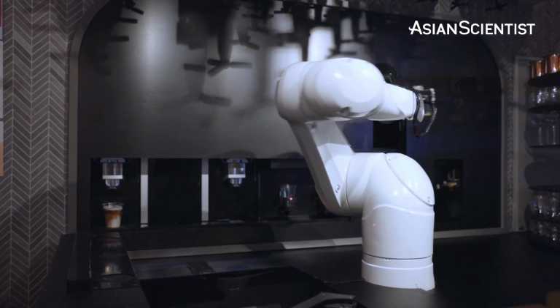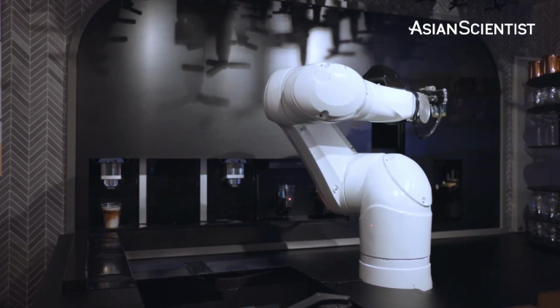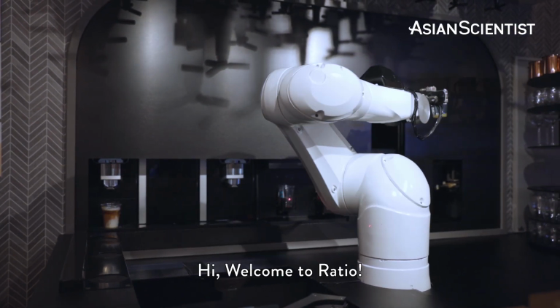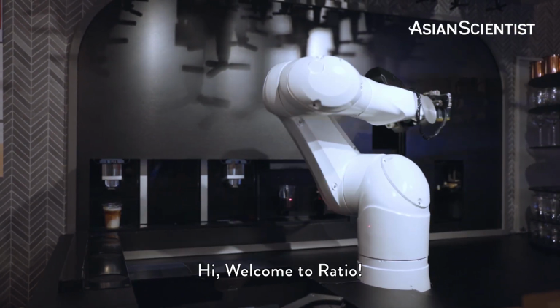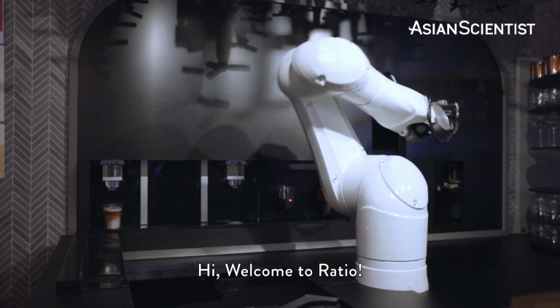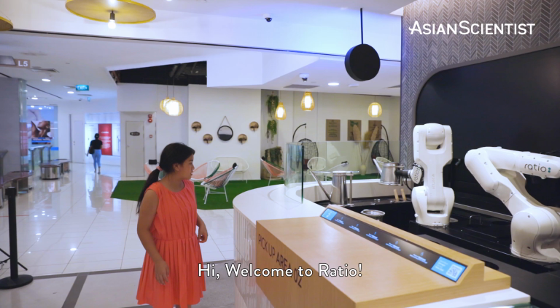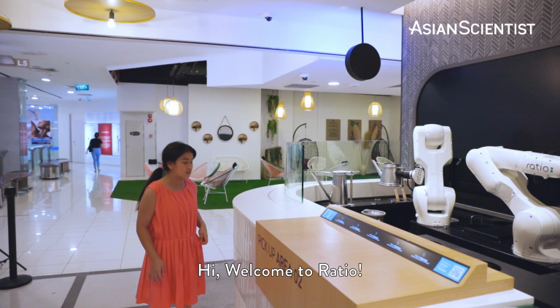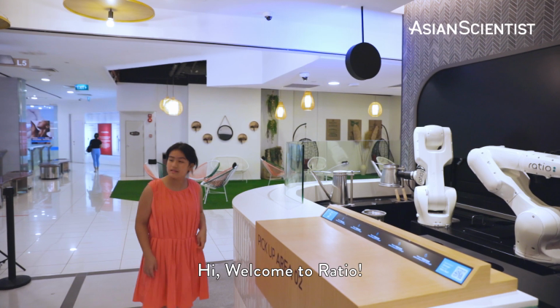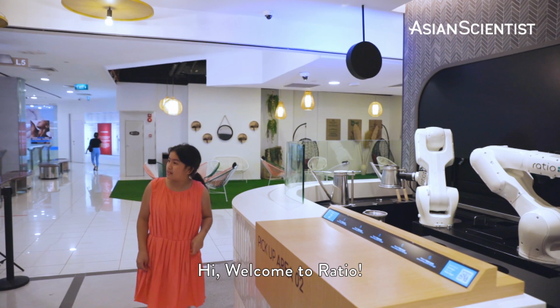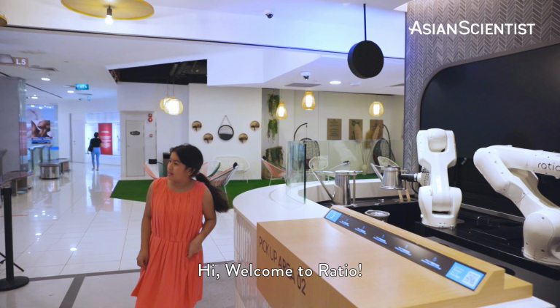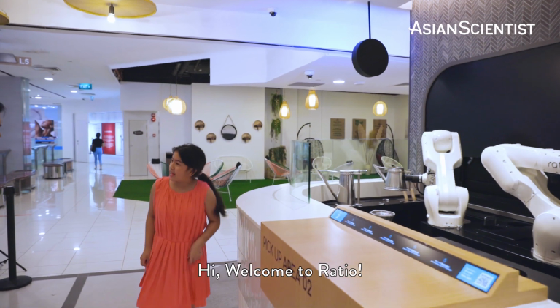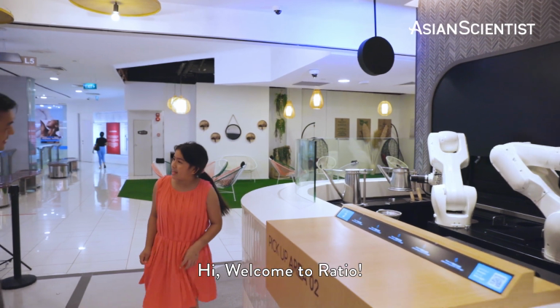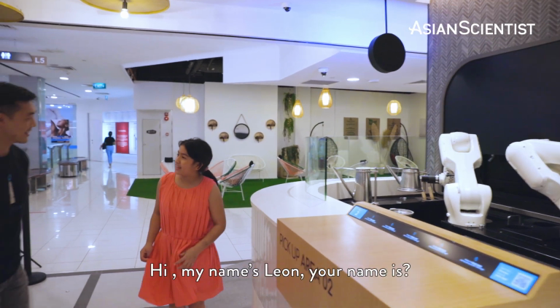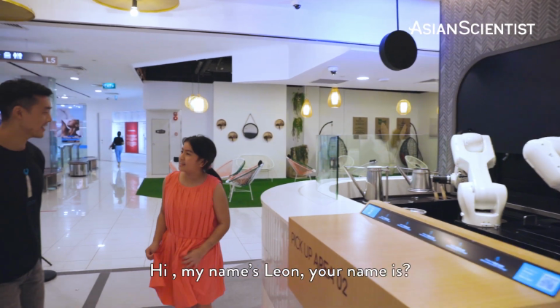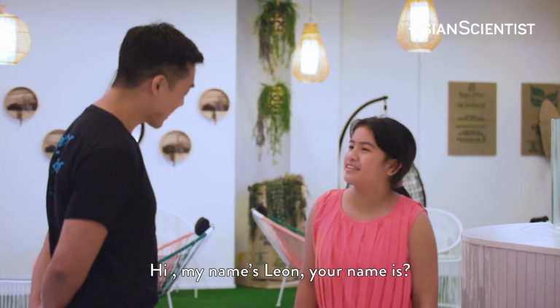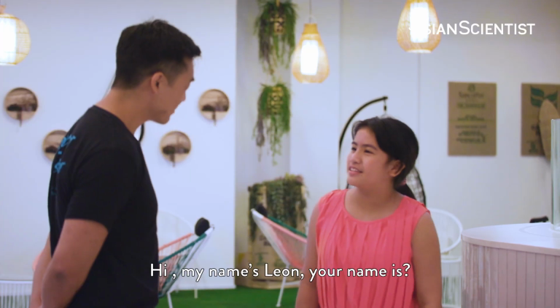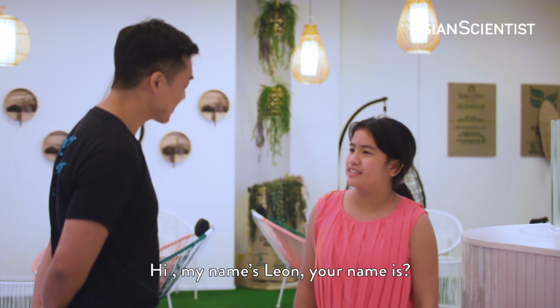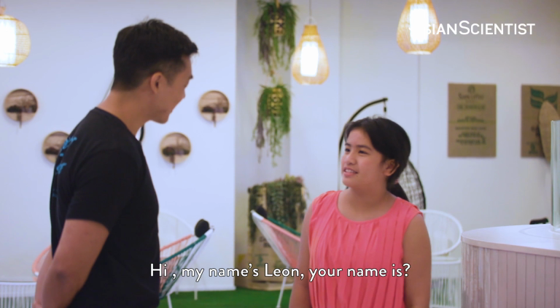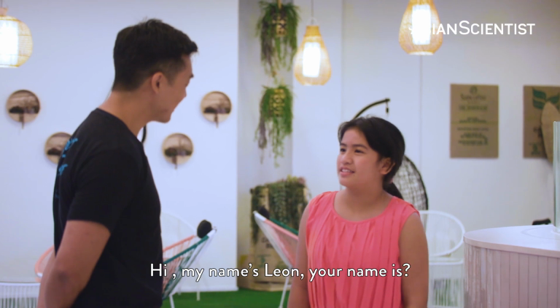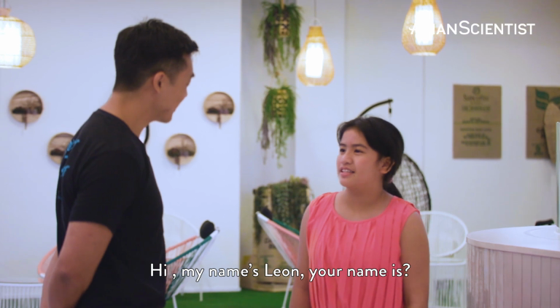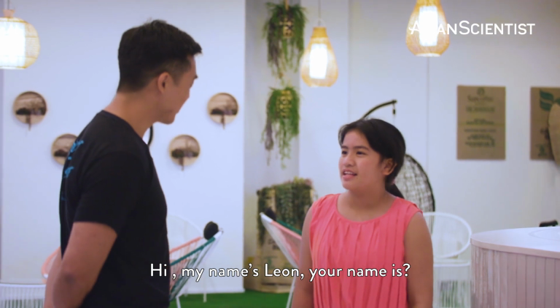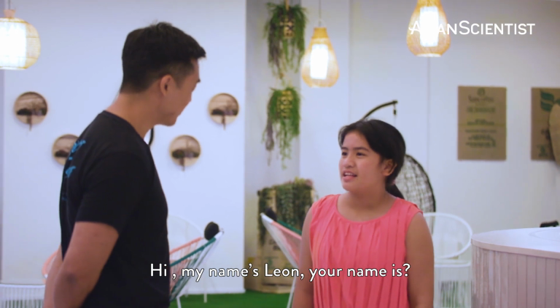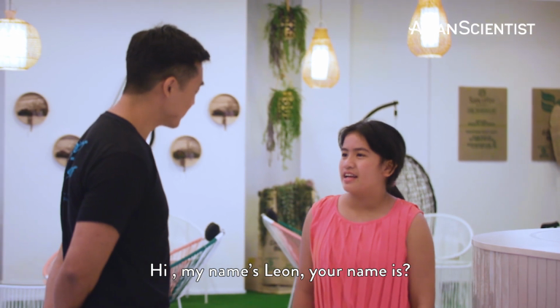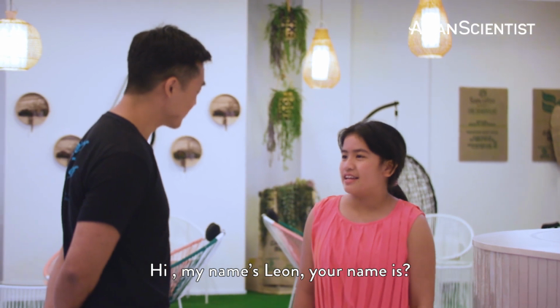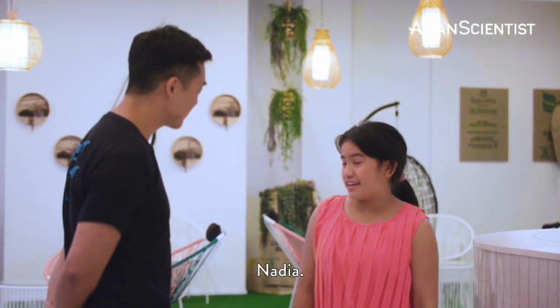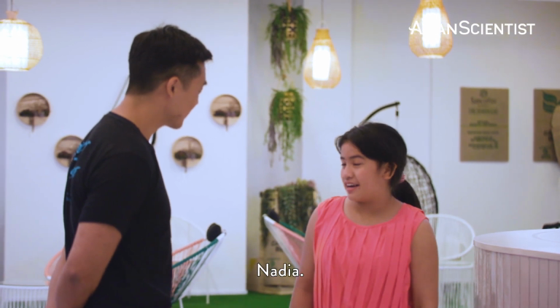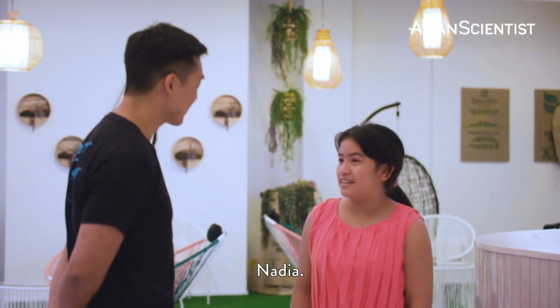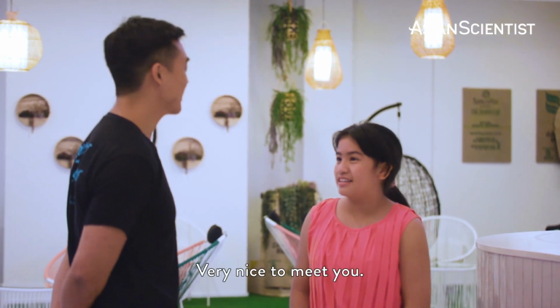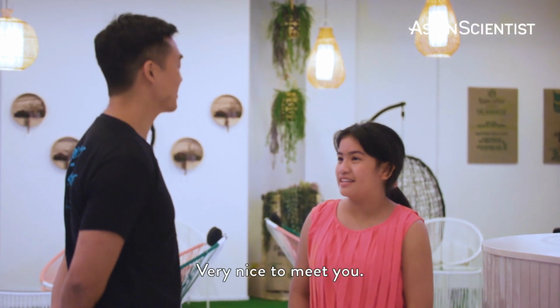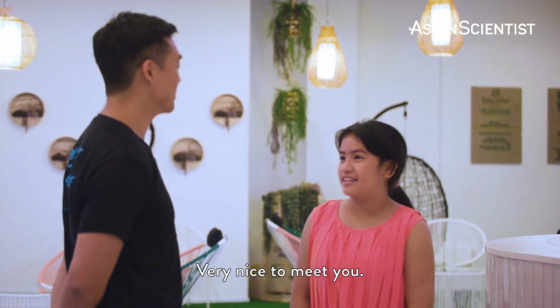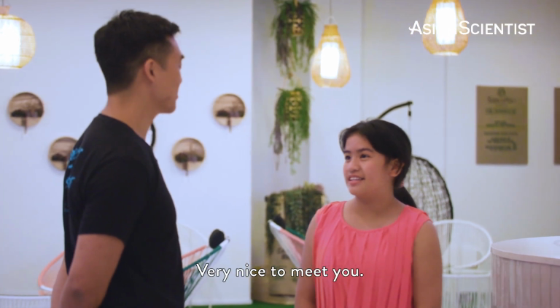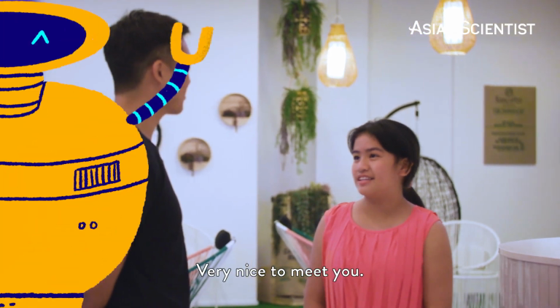Hi, welcome to Ratio. Hi. My name is Lian — and your name is? Nadia. Very nice to meet you.